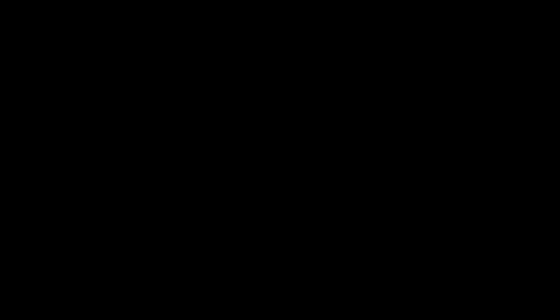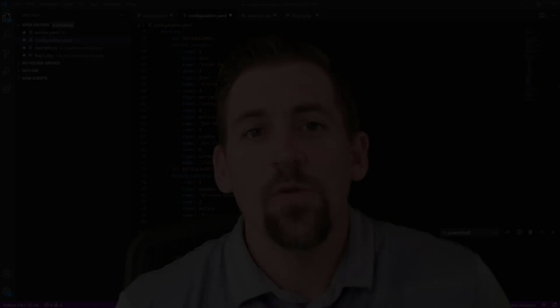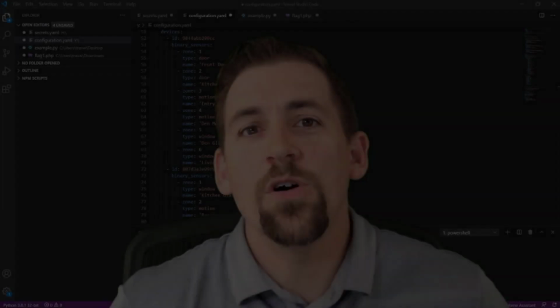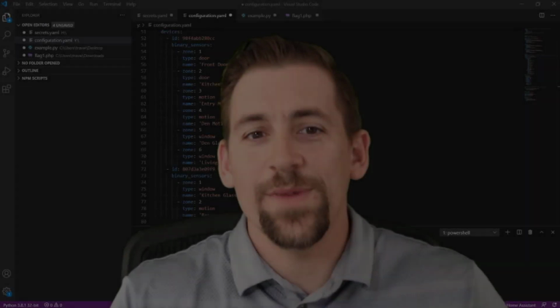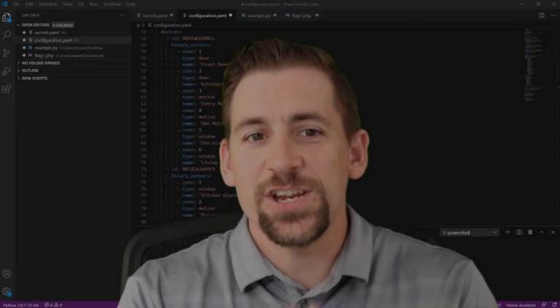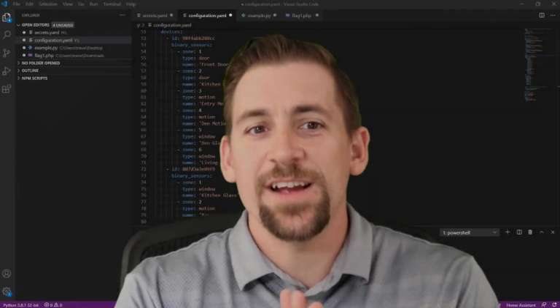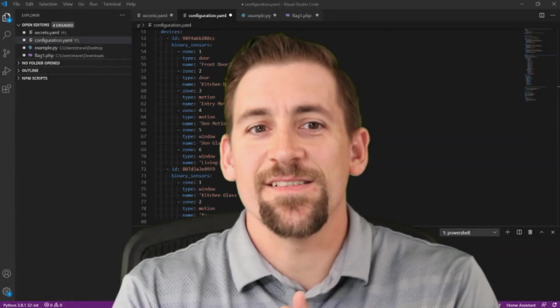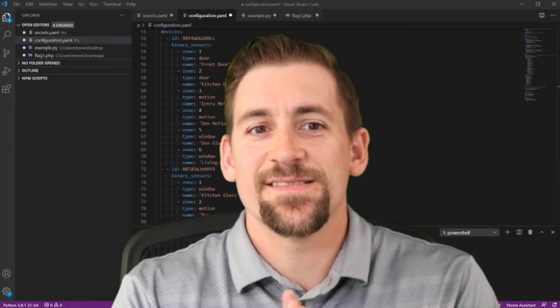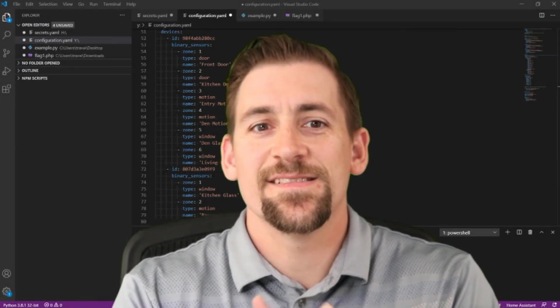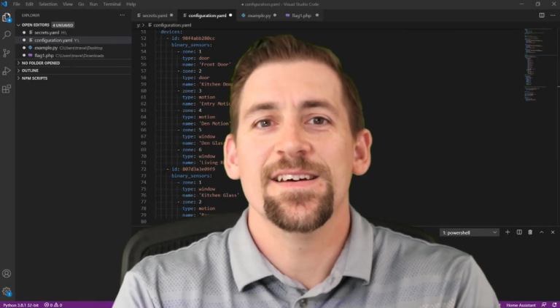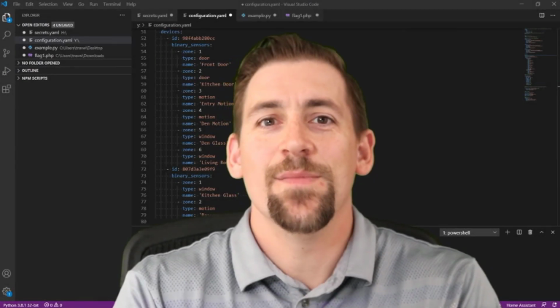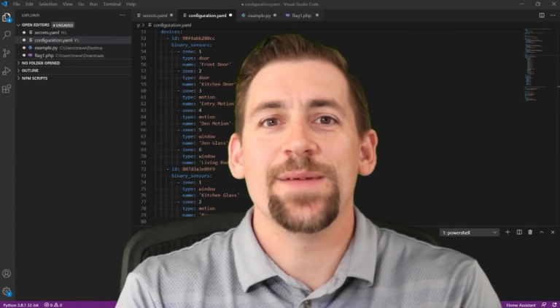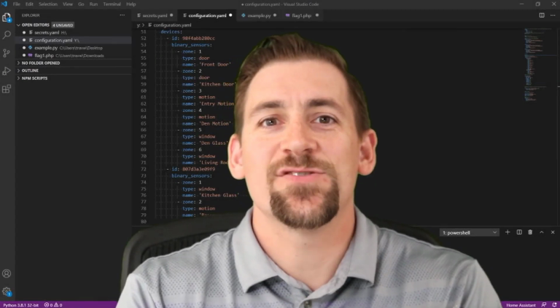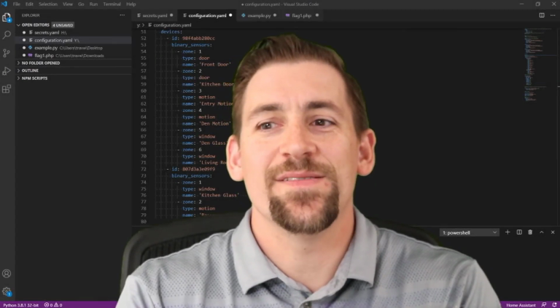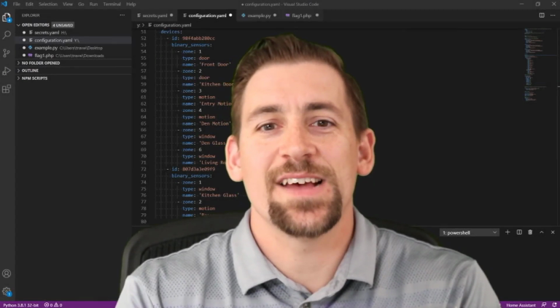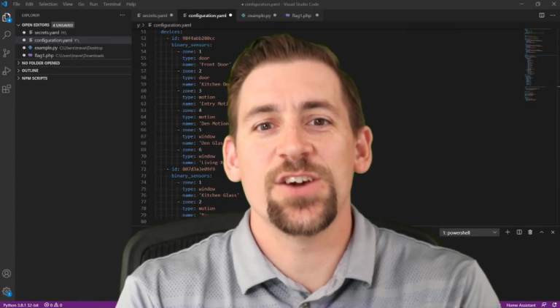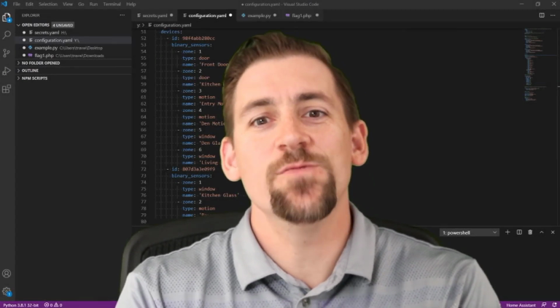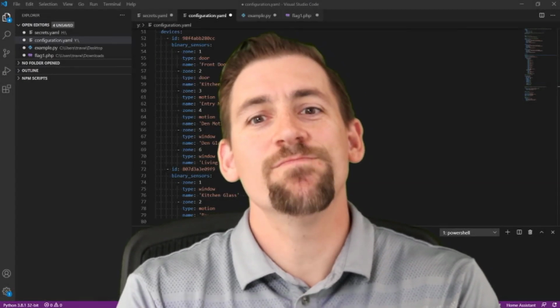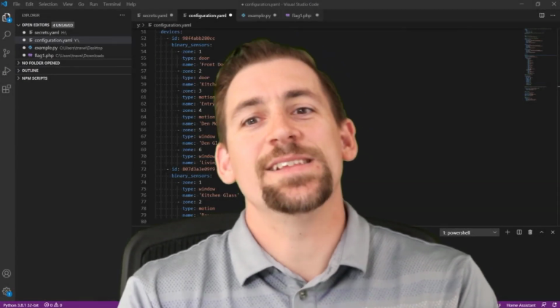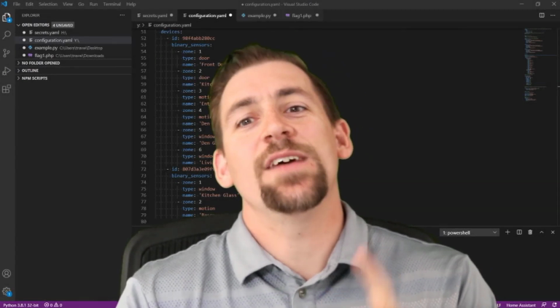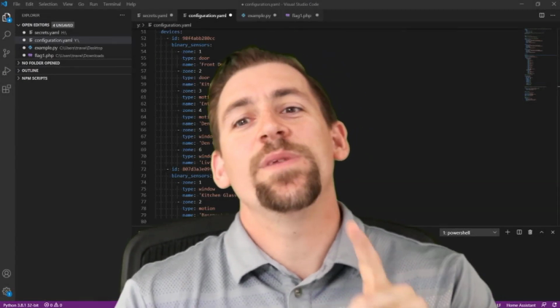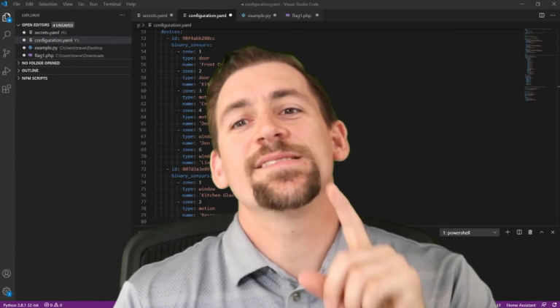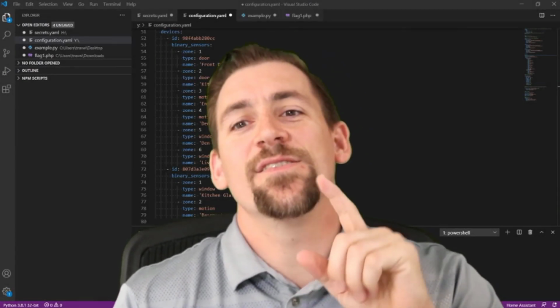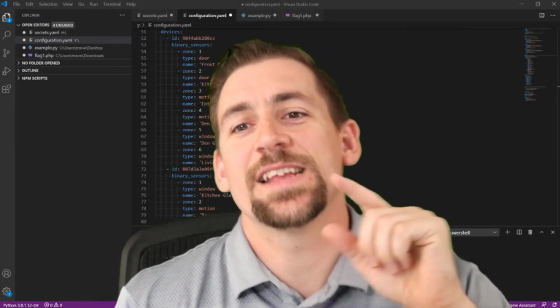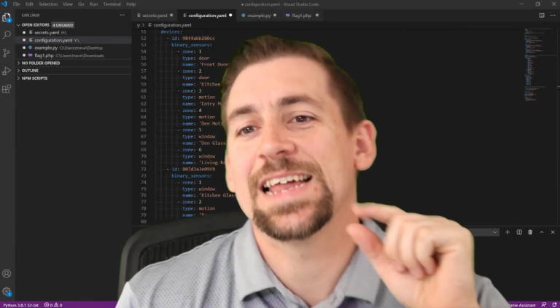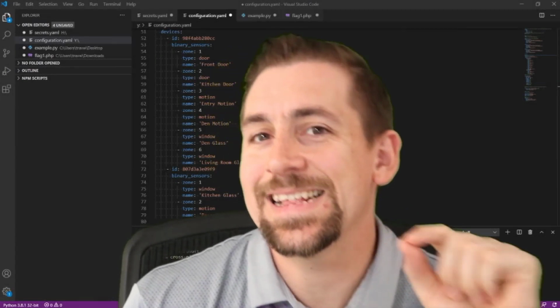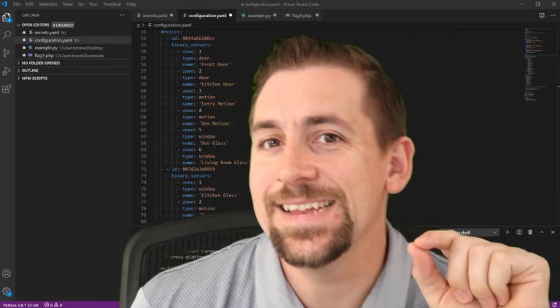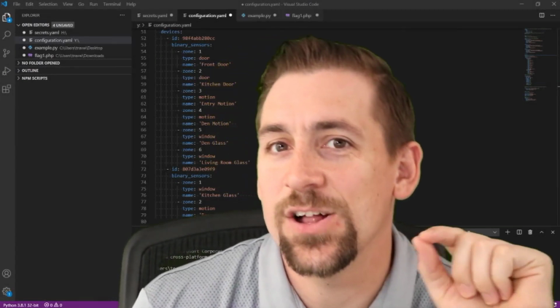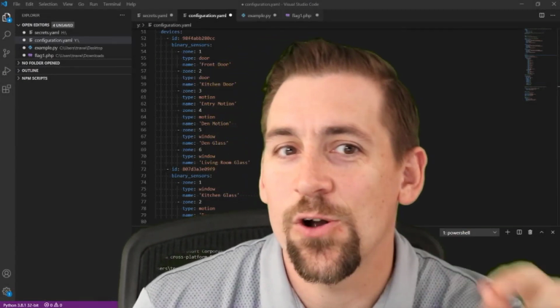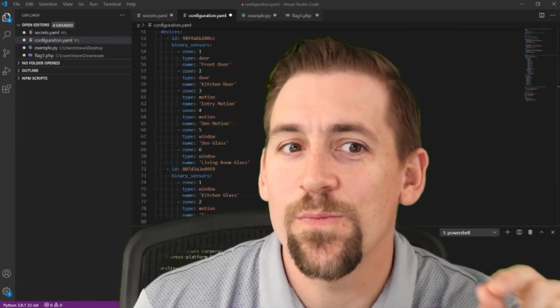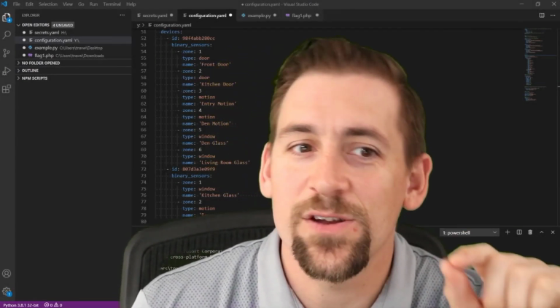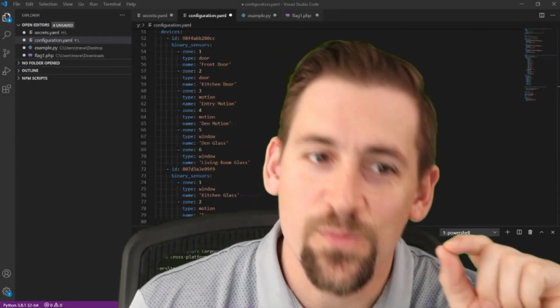Welcome engineers. My name is Travis IQ and today we'll be installing the Connected Alarm Panel Pro.